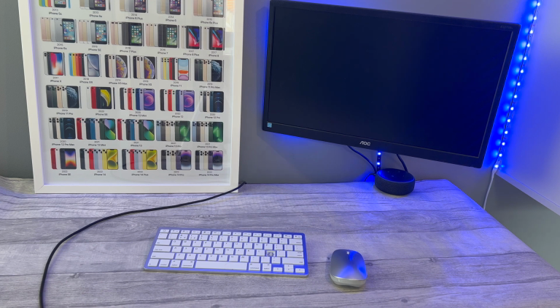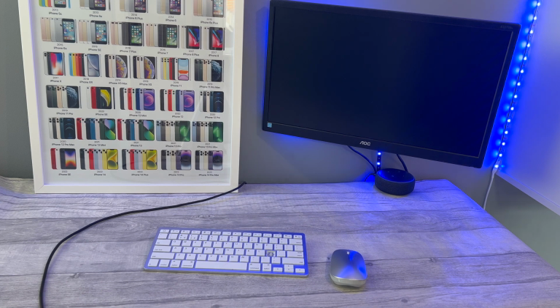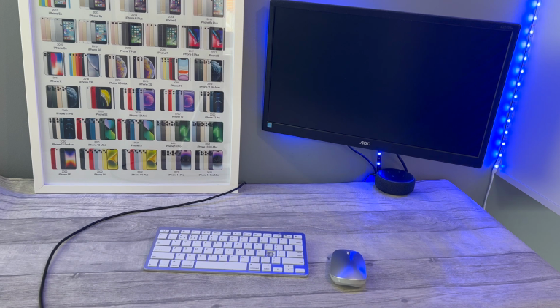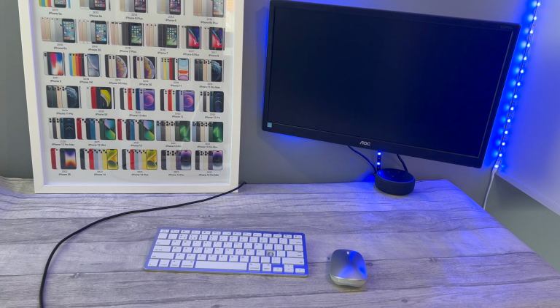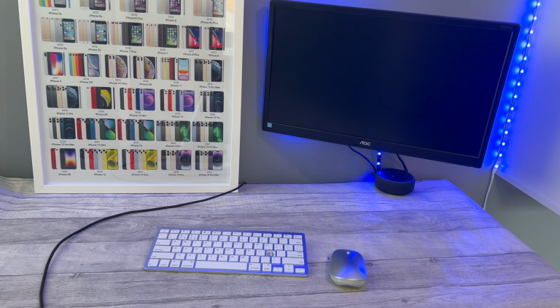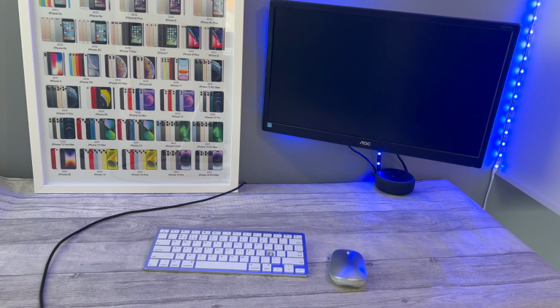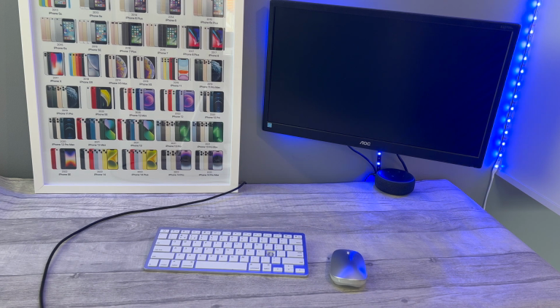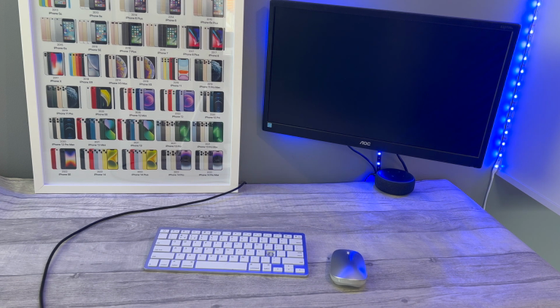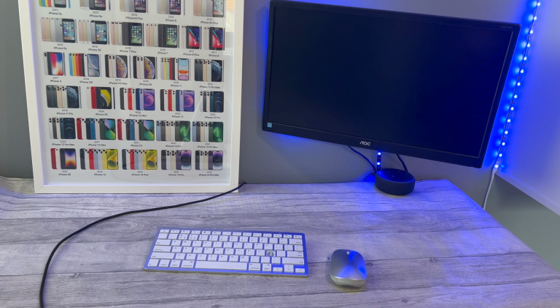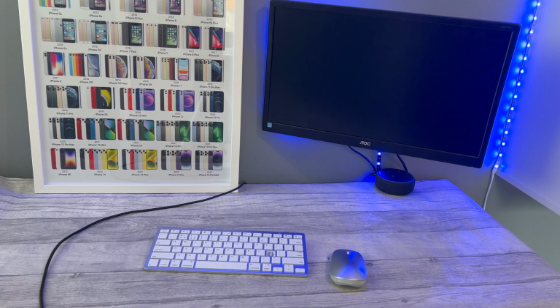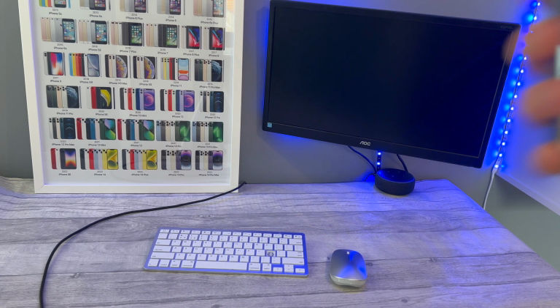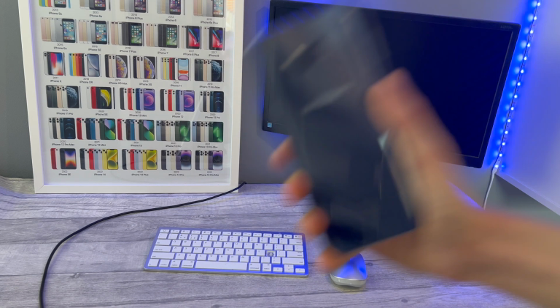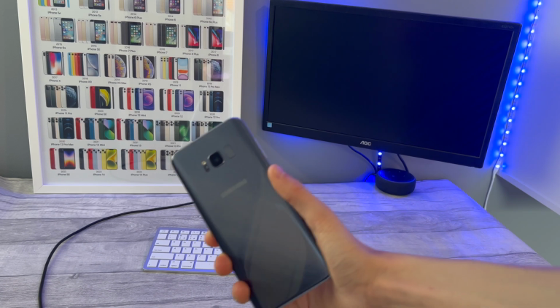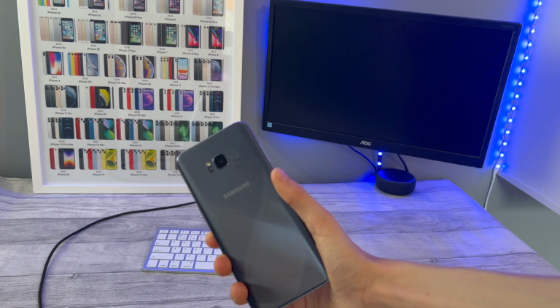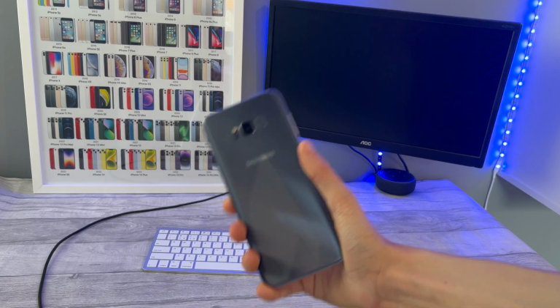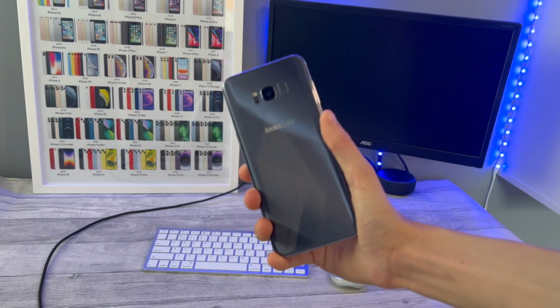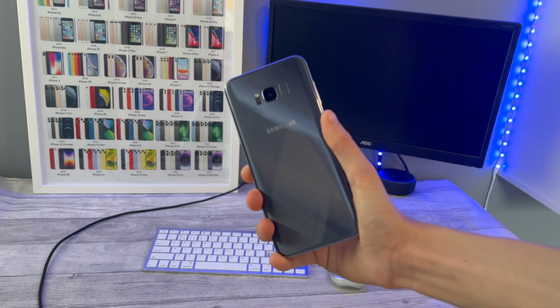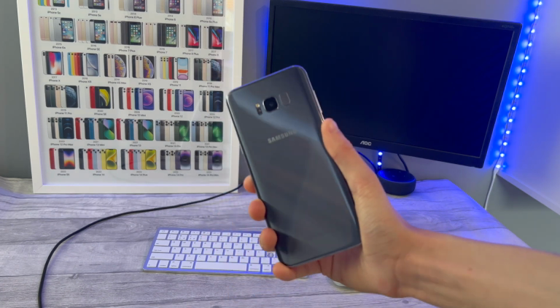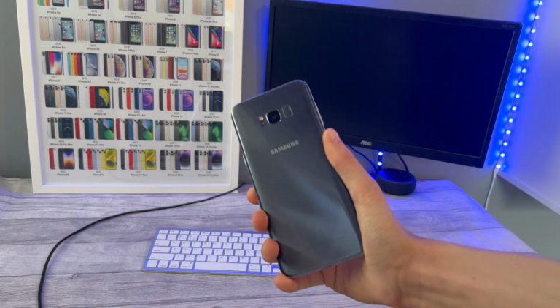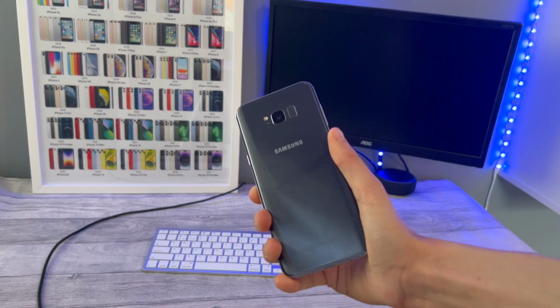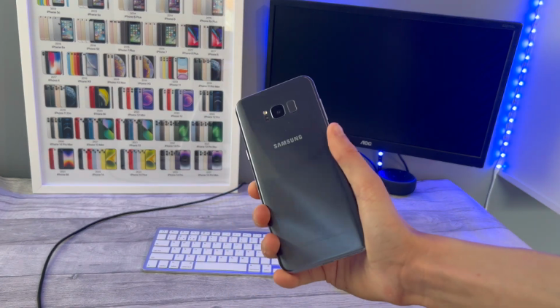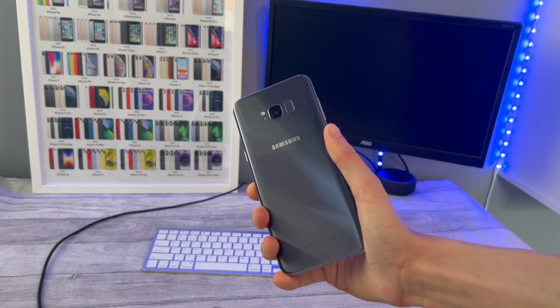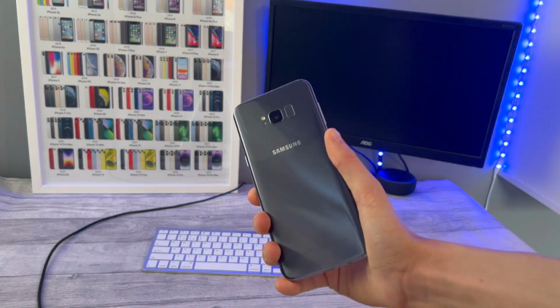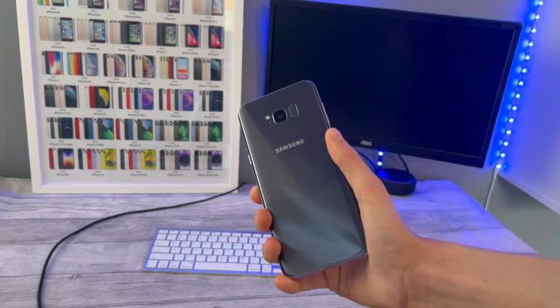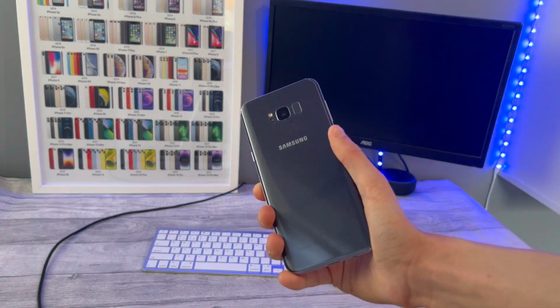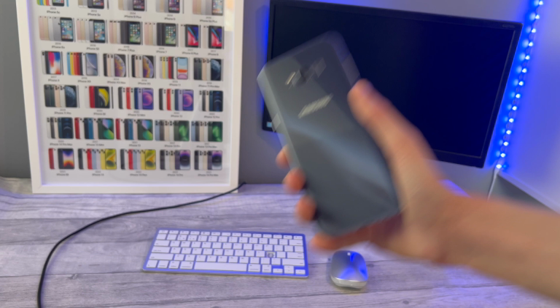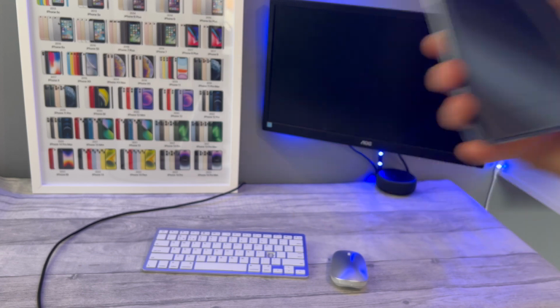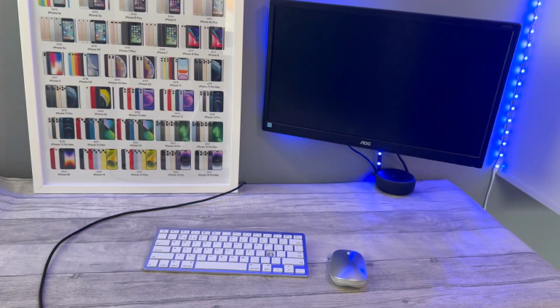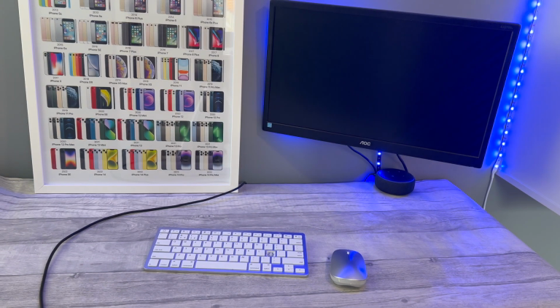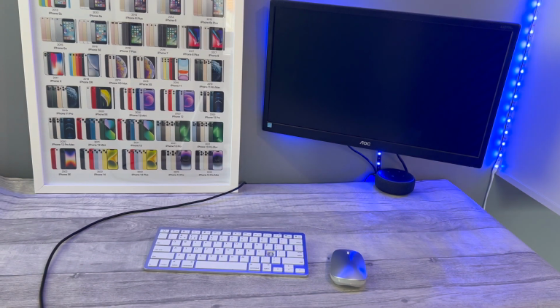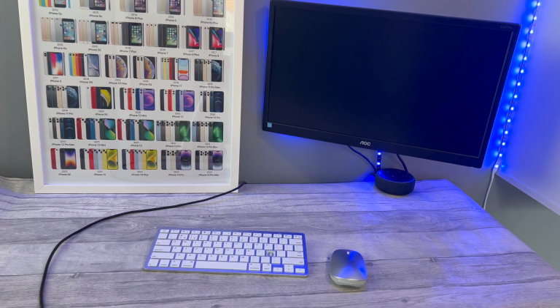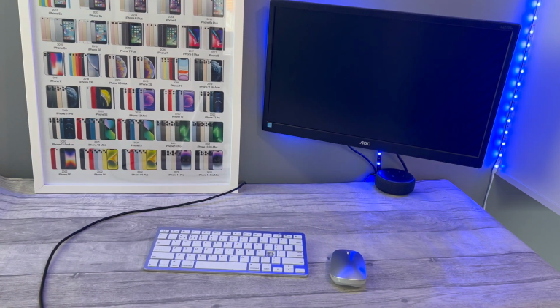Hi guys and welcome to Tech with Theo. Today we're talking about Samsung phones and how you can use them with Samsung DeX to make them into a computer.